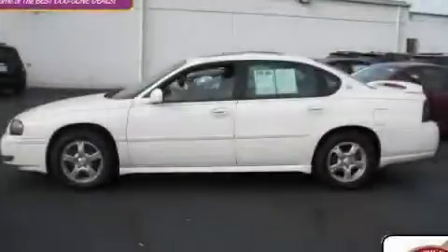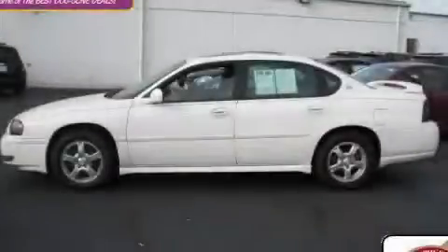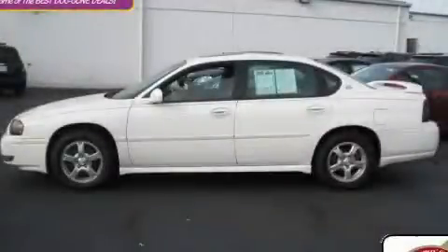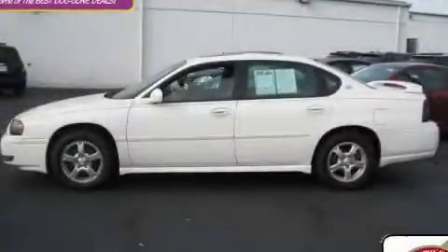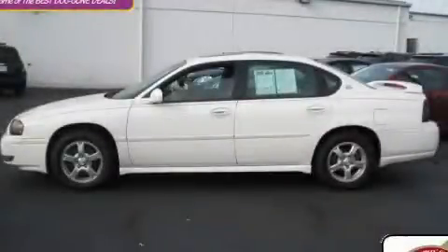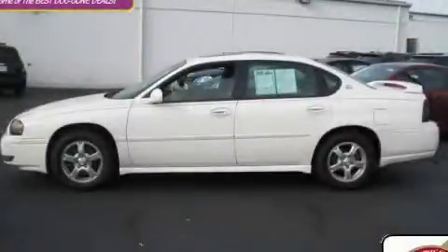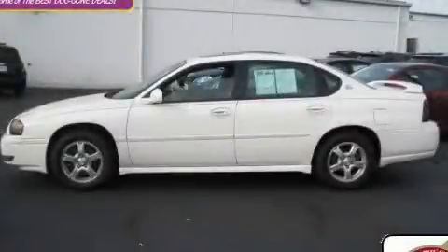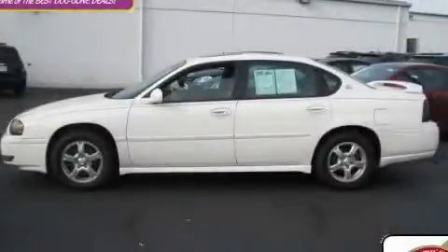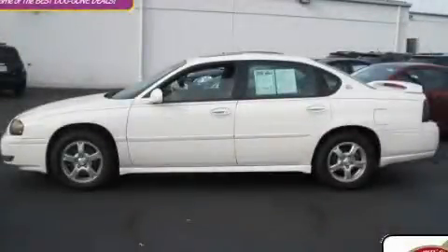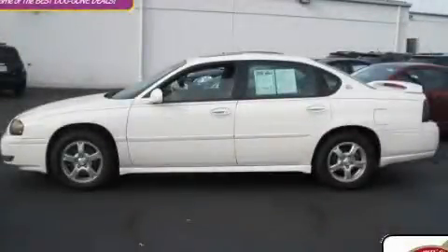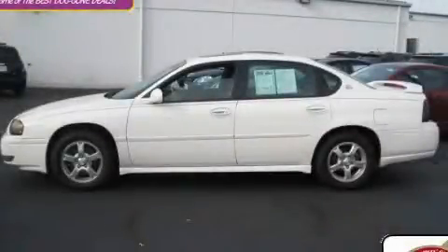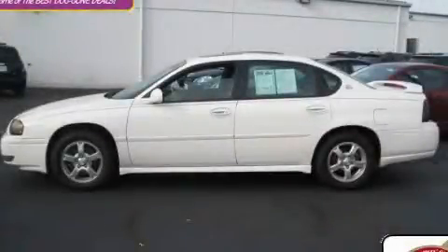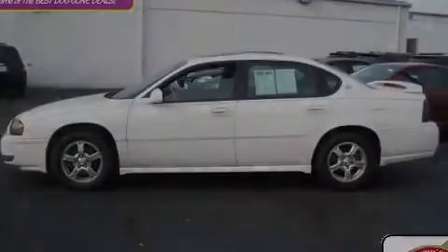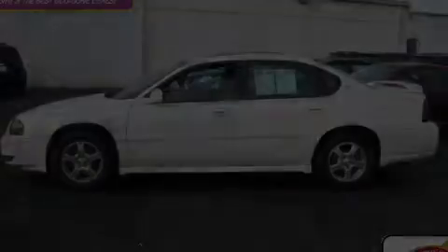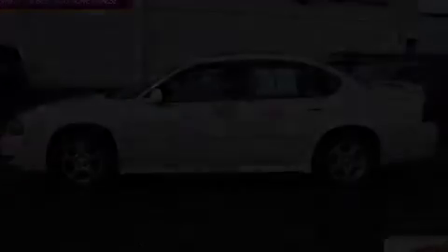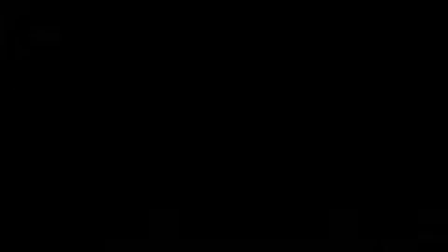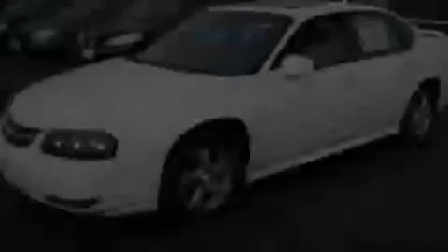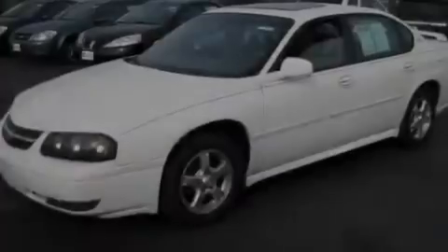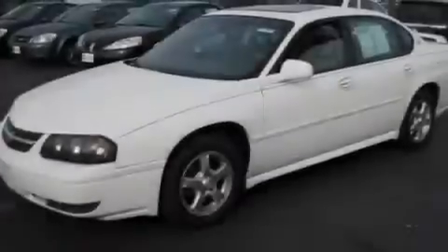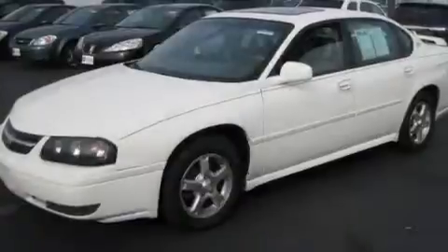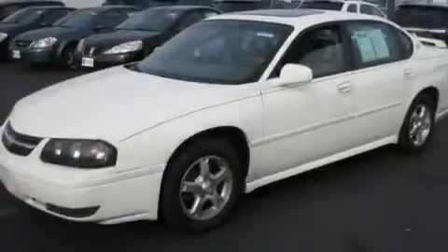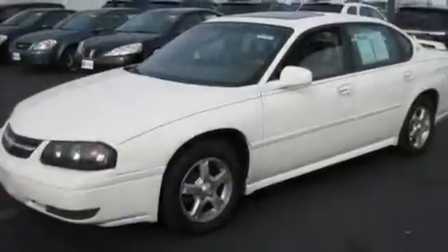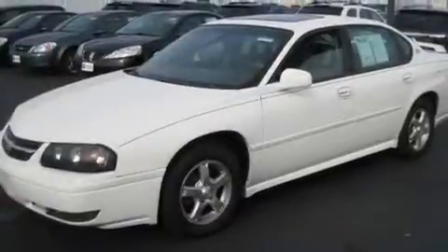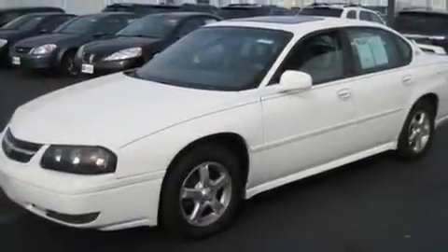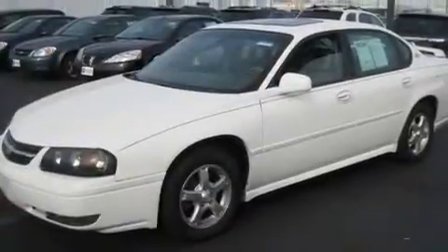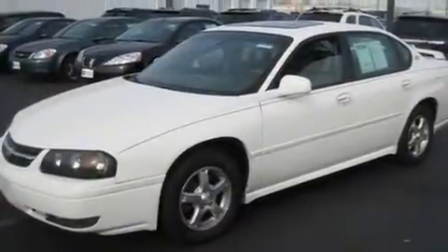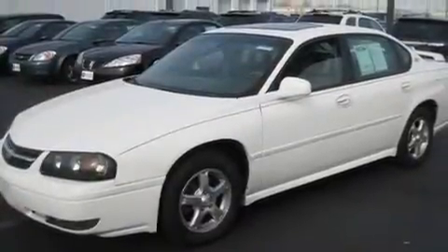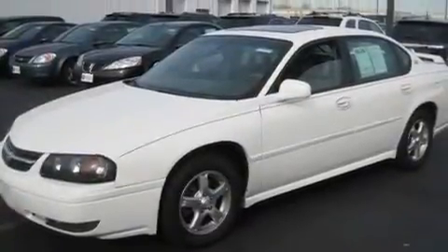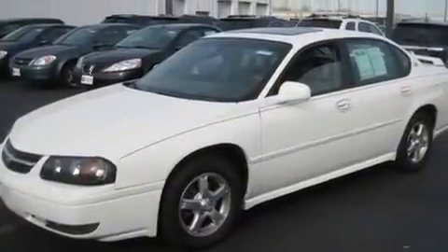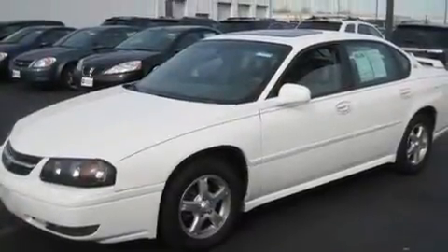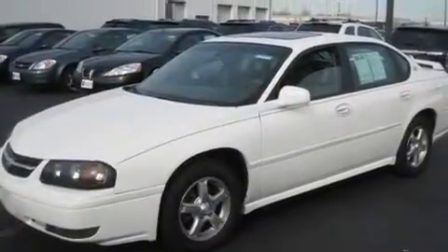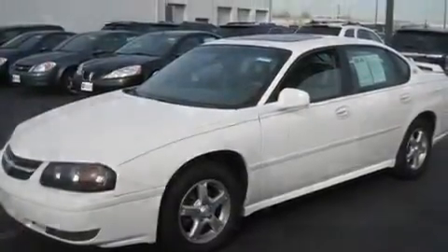This is a 2005 Chevrolet Impala. It's a 3.4-liter, six-cylinder engine and an automatic transmission.